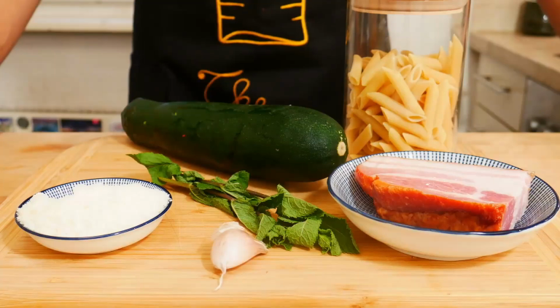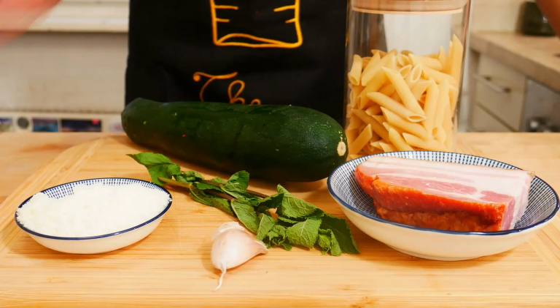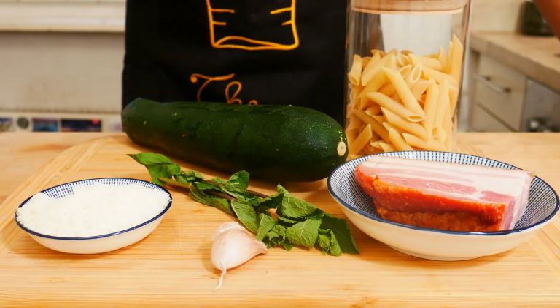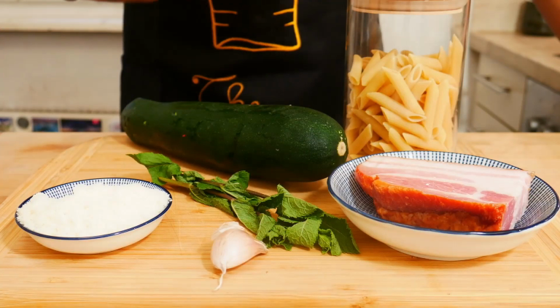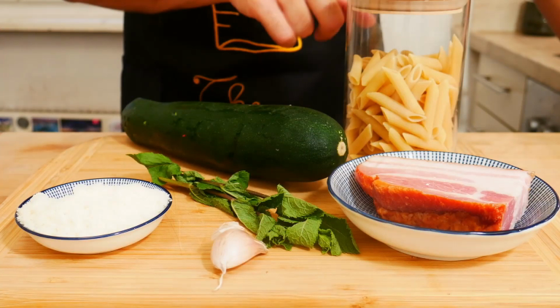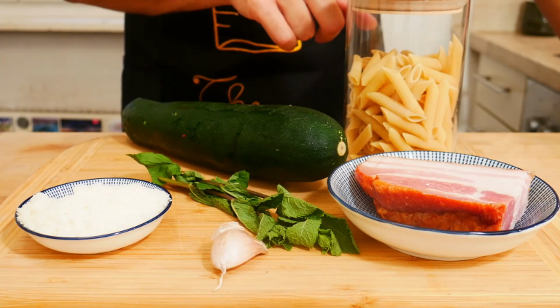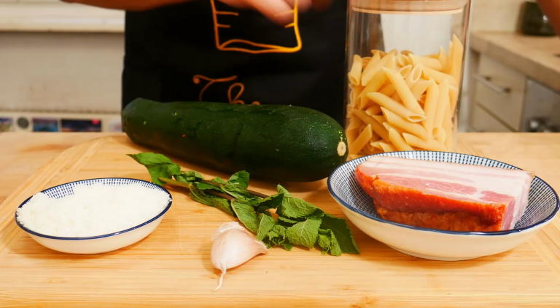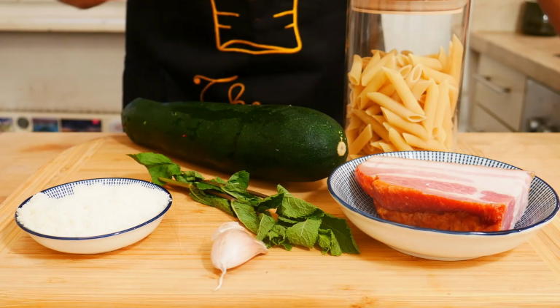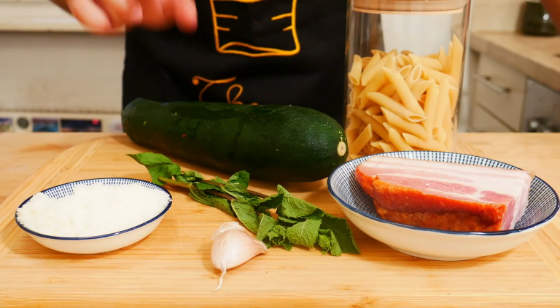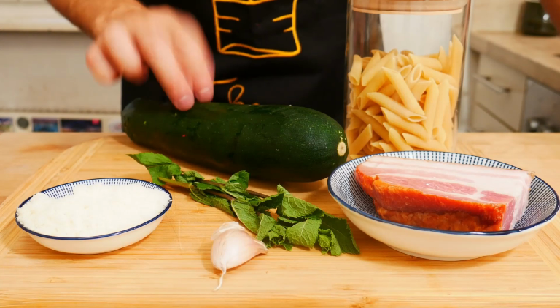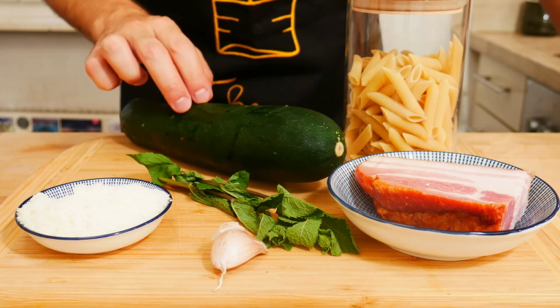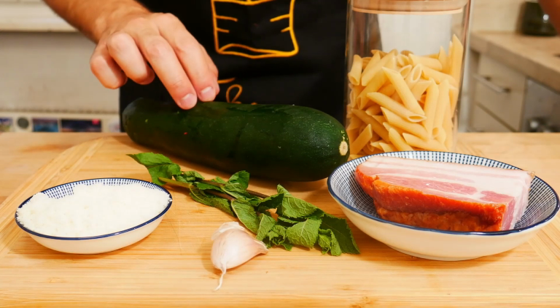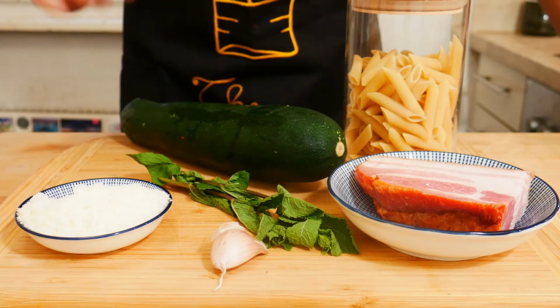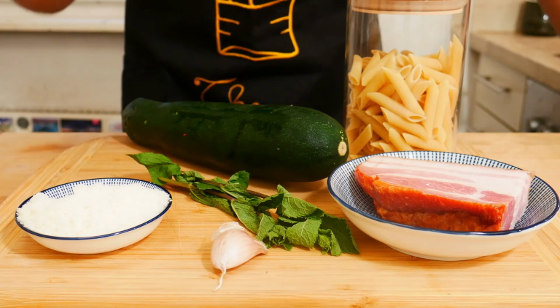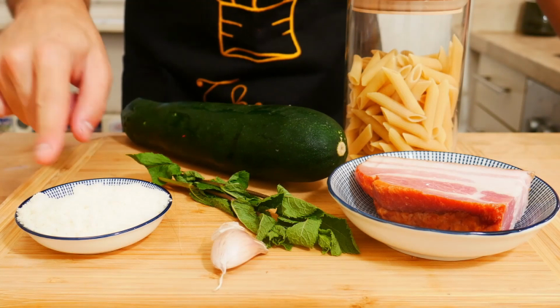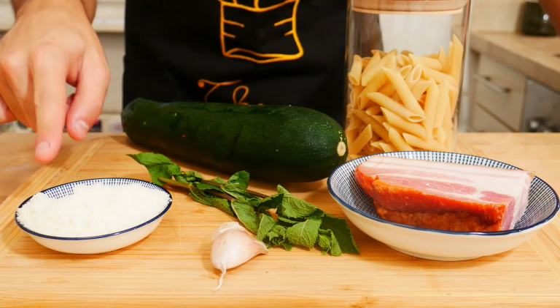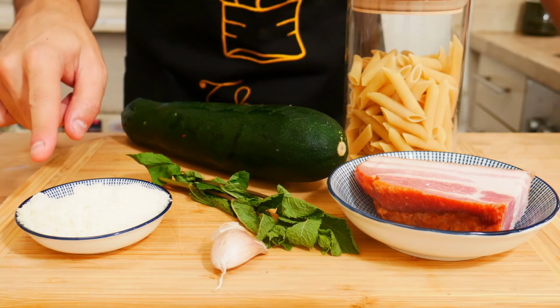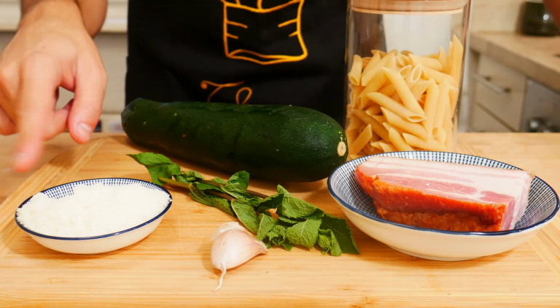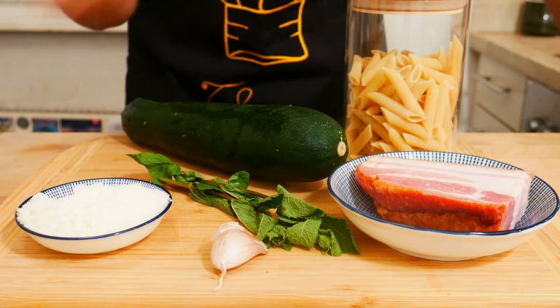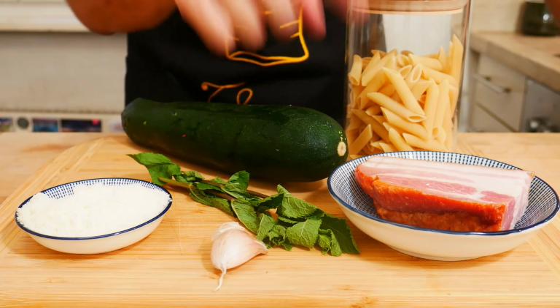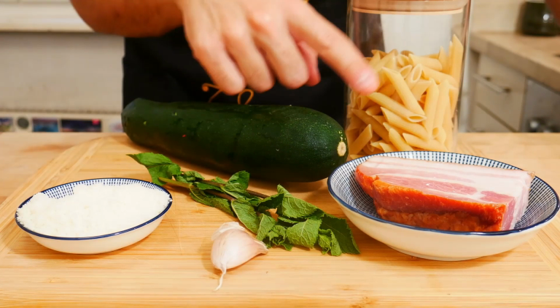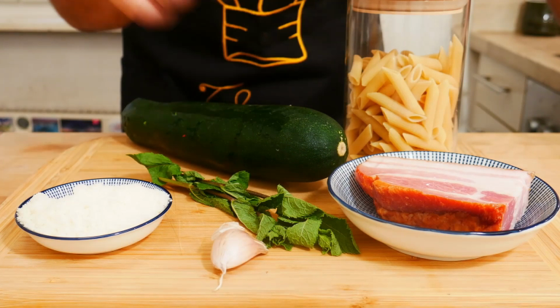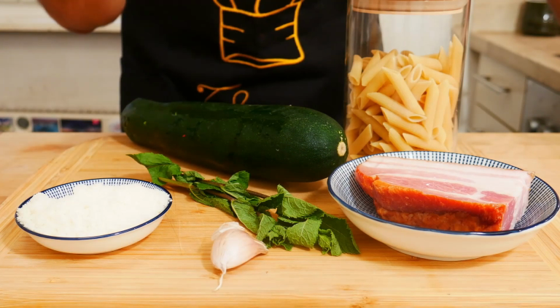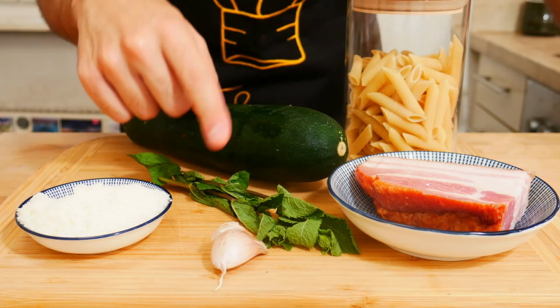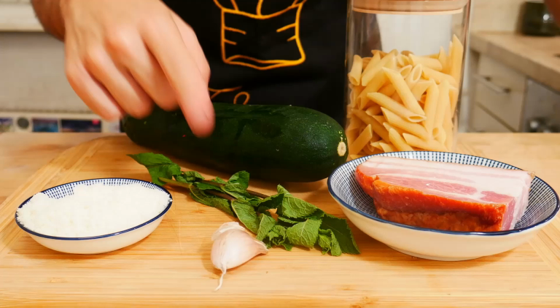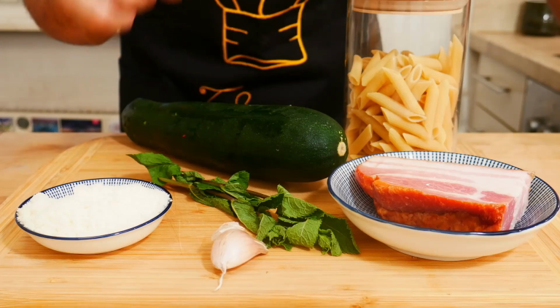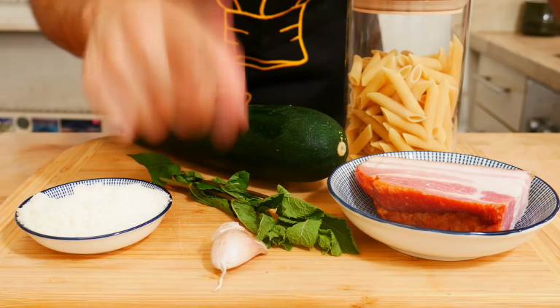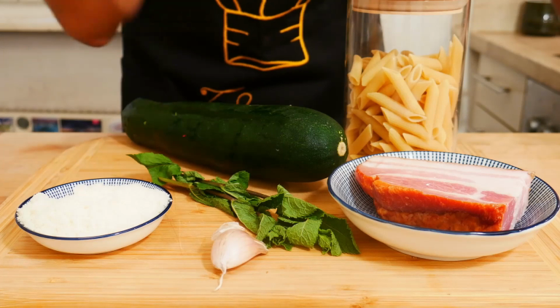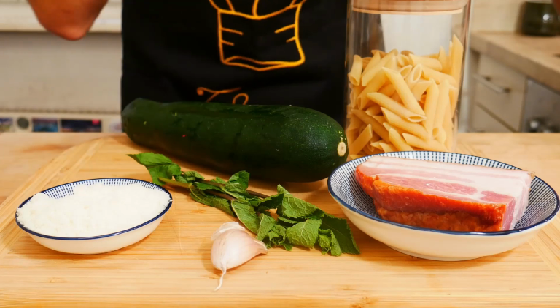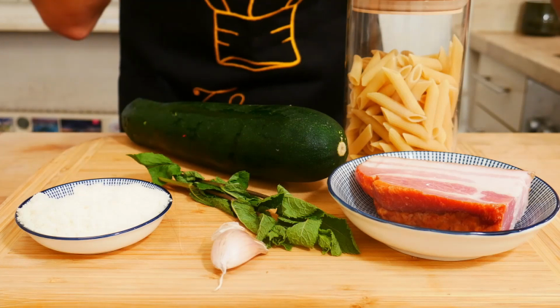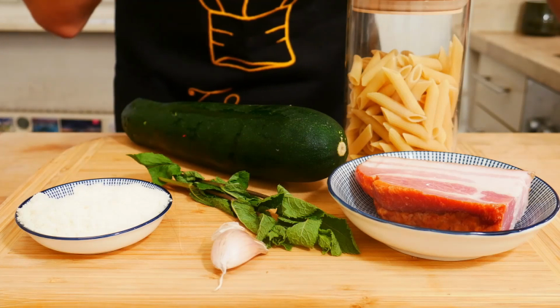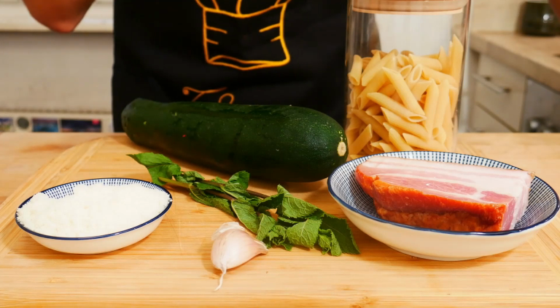We need penne rigate, a zucchini, grana padano cheese, speck, fresh mint and a piece of garlic.